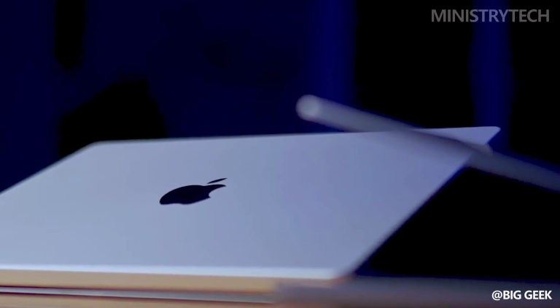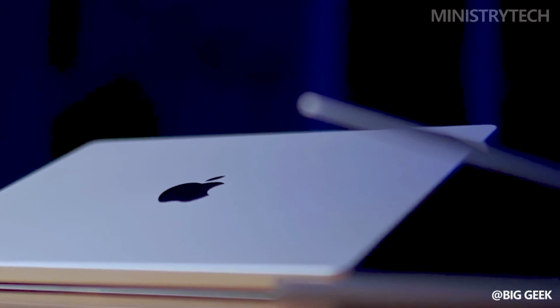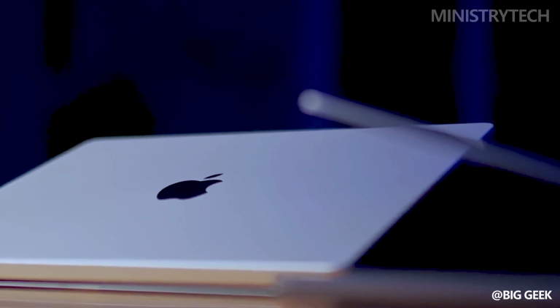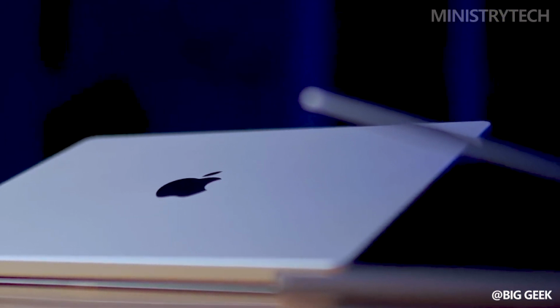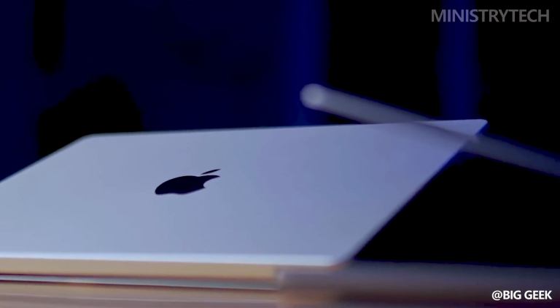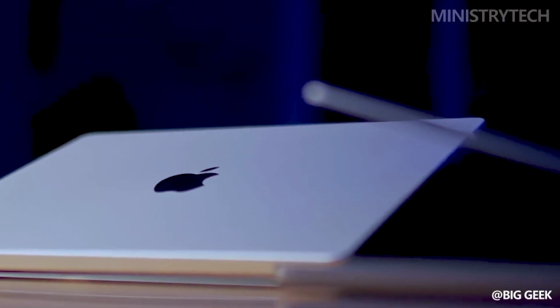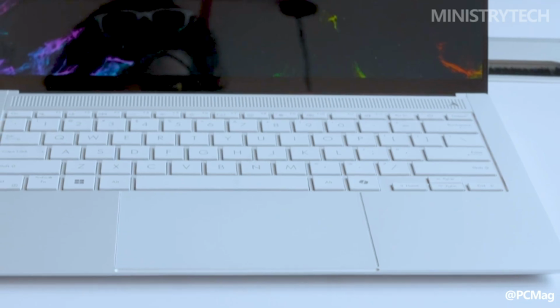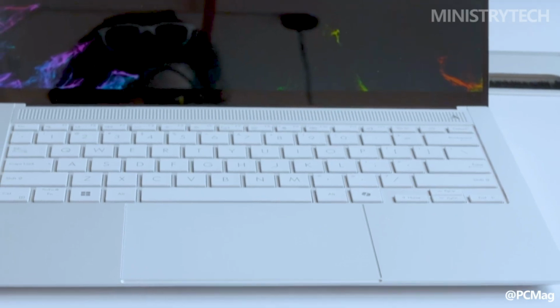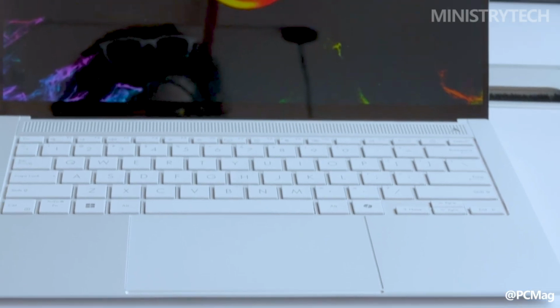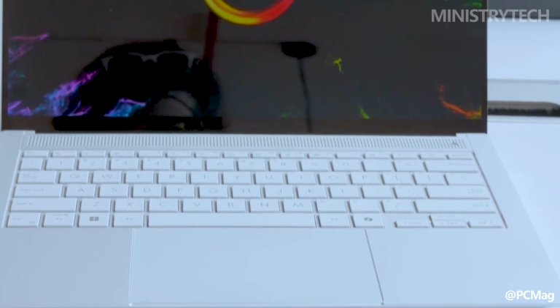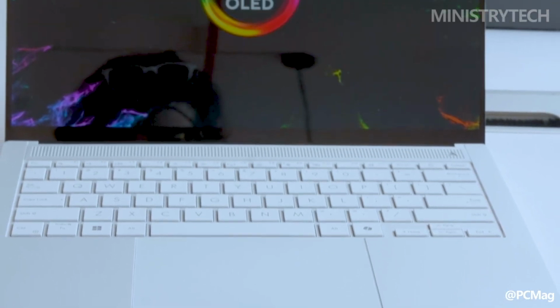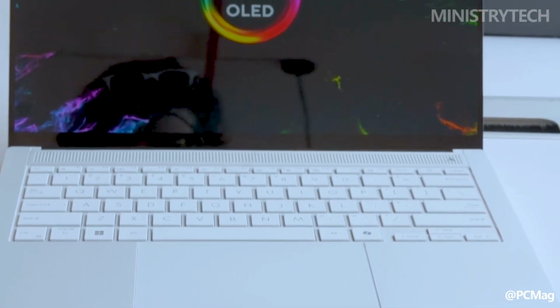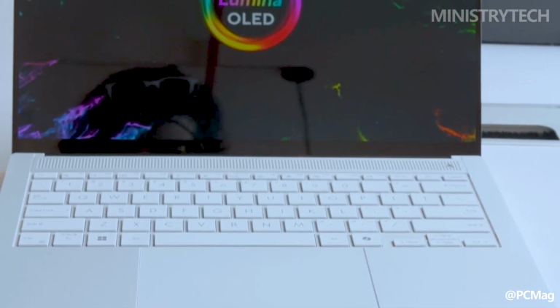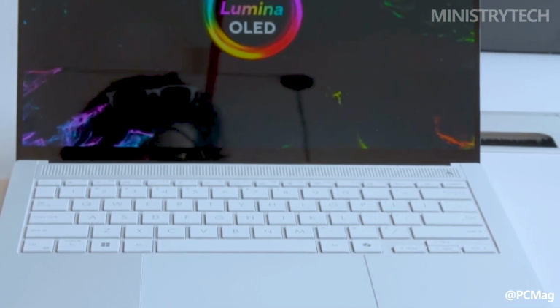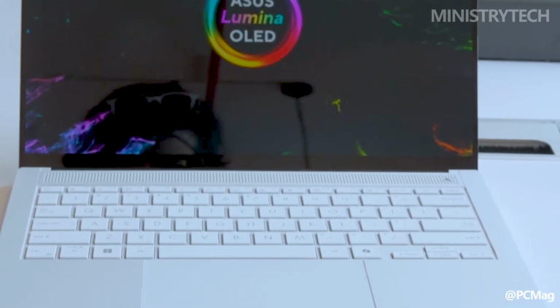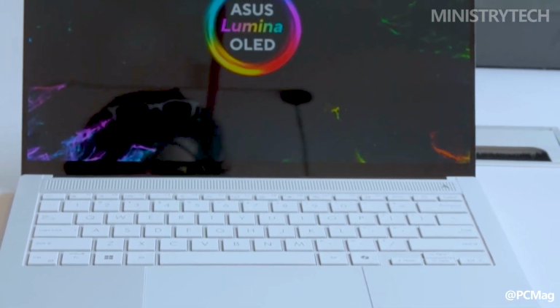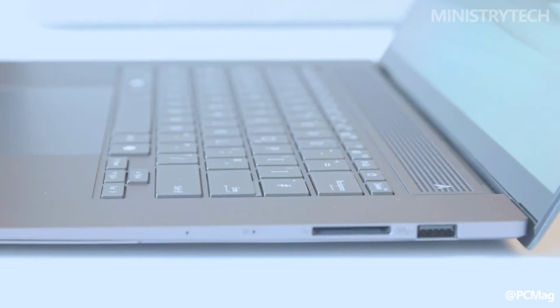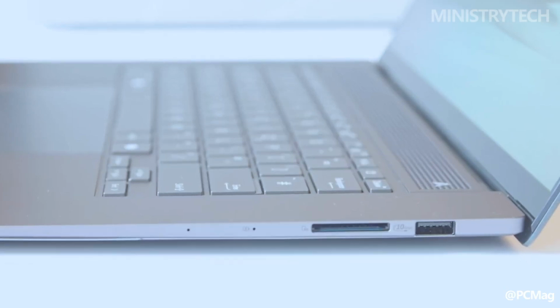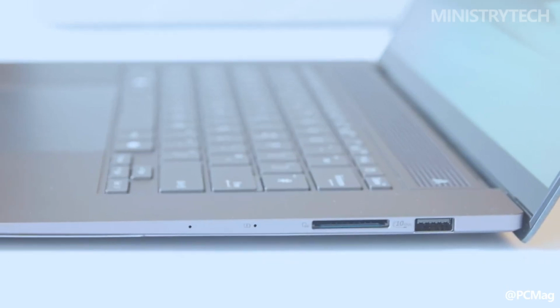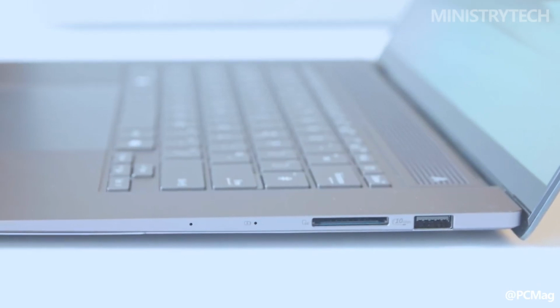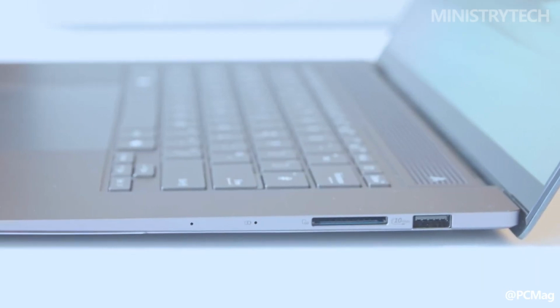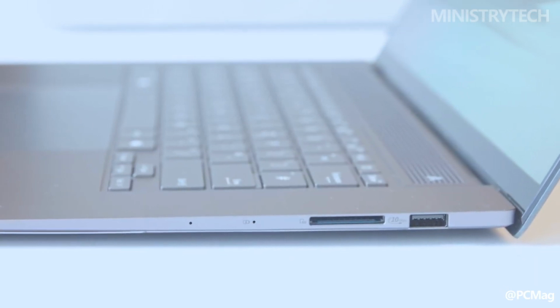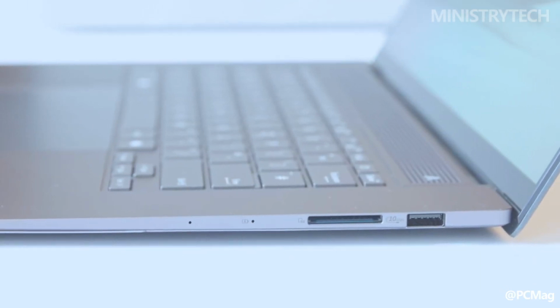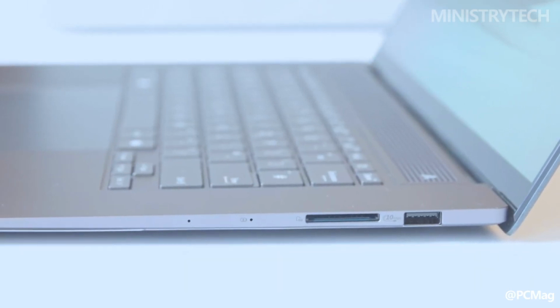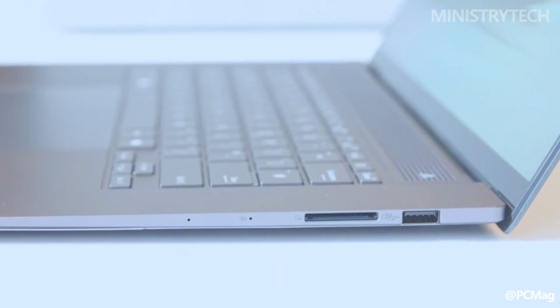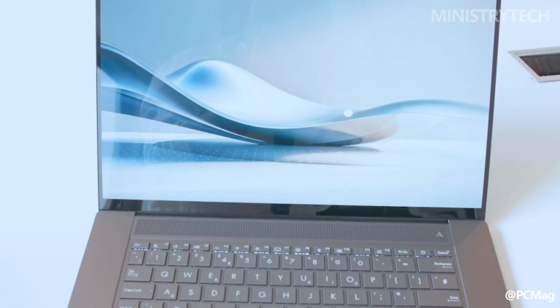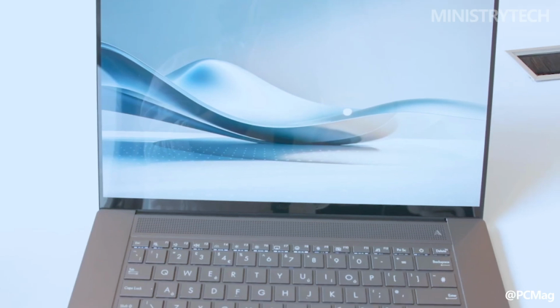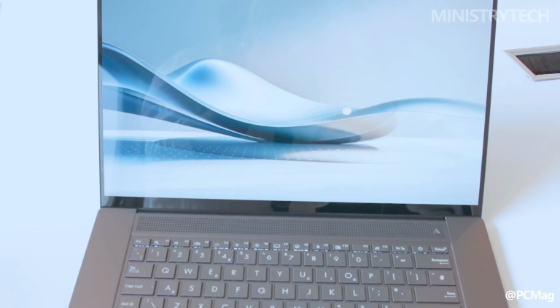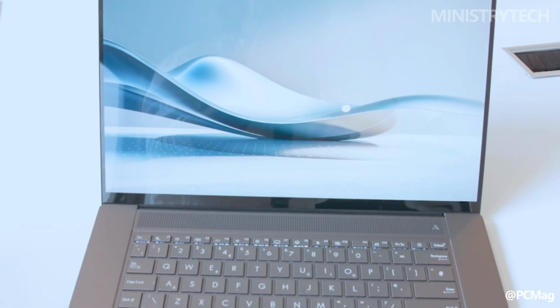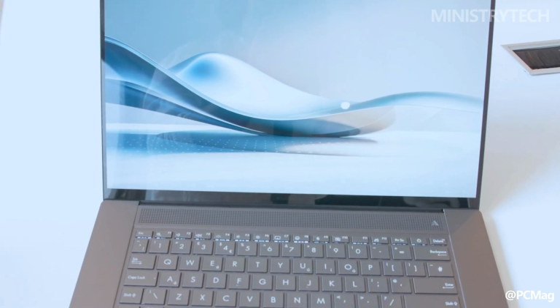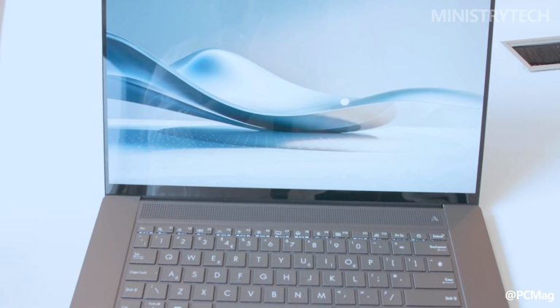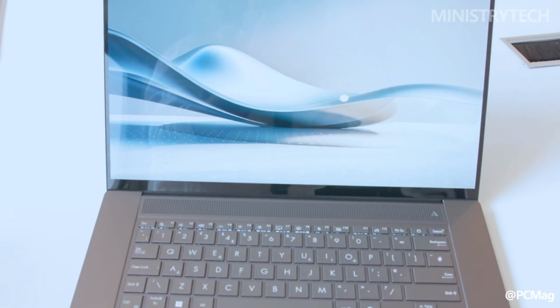Thanks for watching. What do you think about these laptops? Which model would you choose? Write your opinion in the comments. Have a nice day and God bless you.